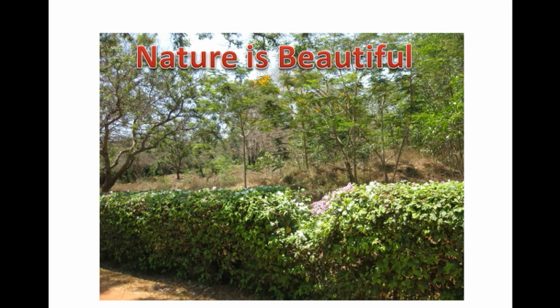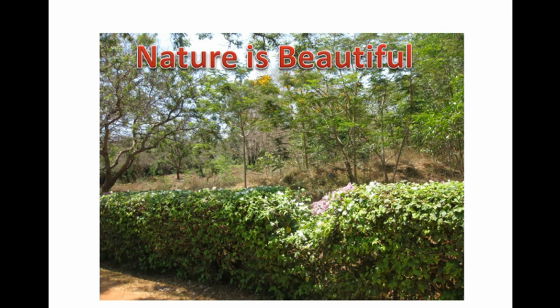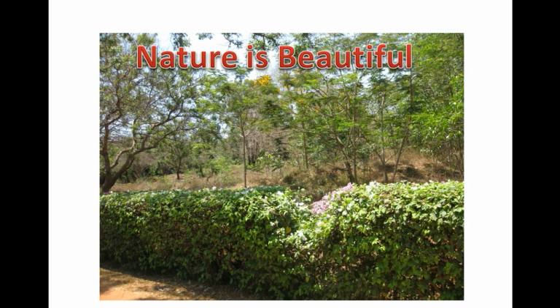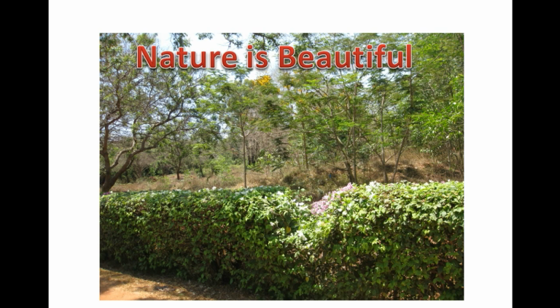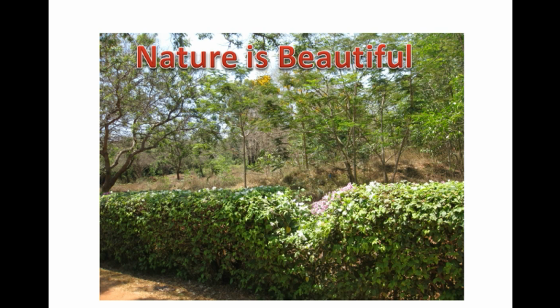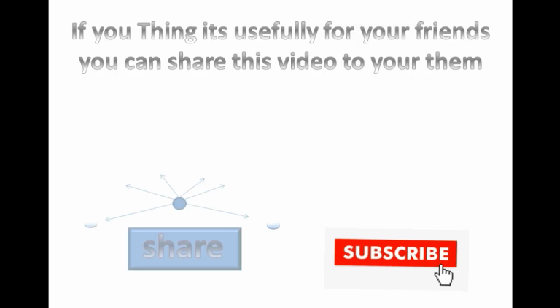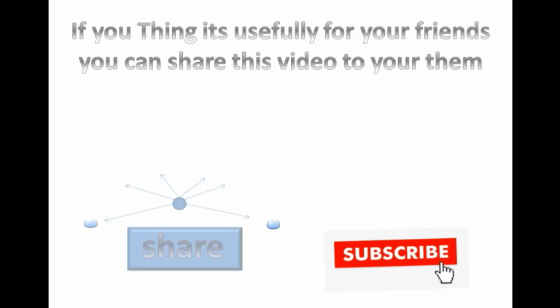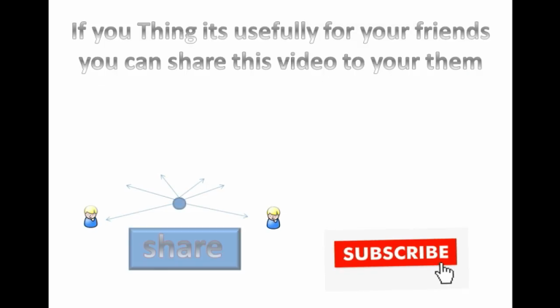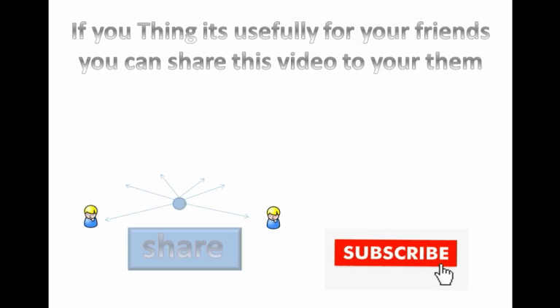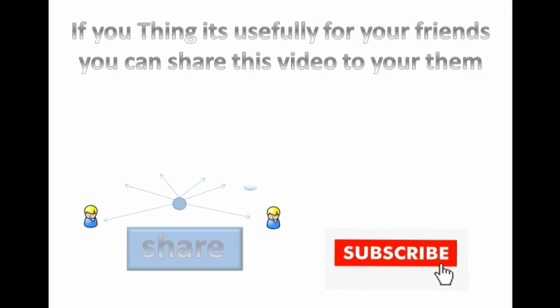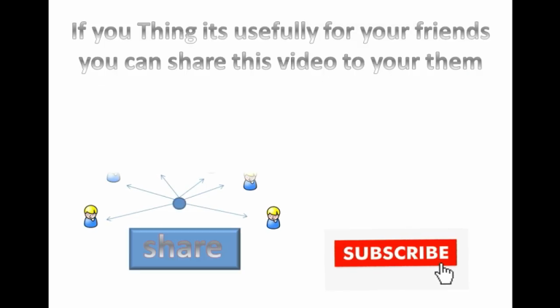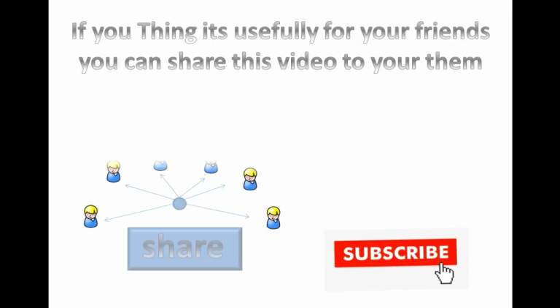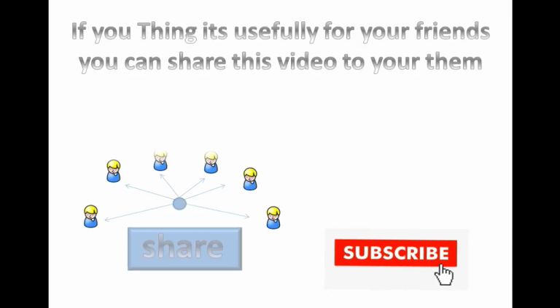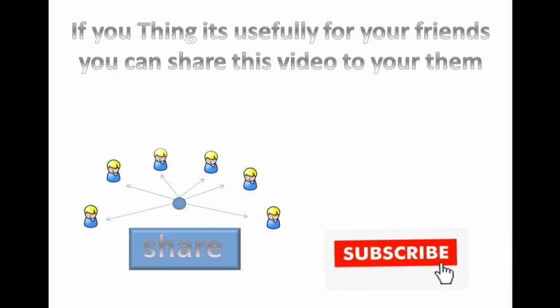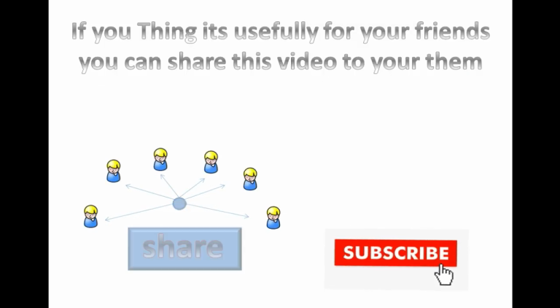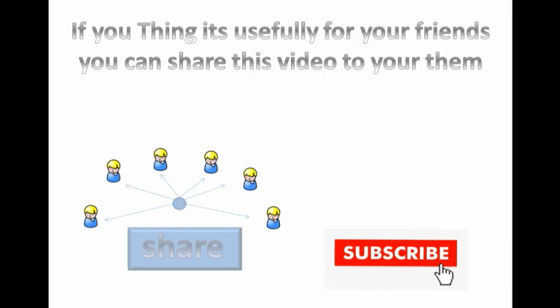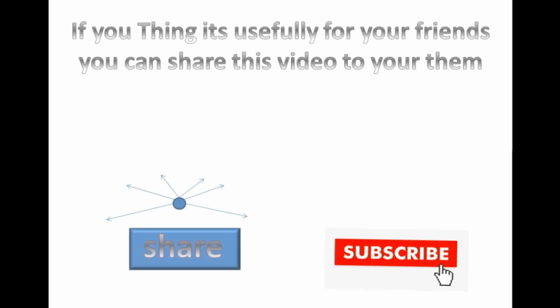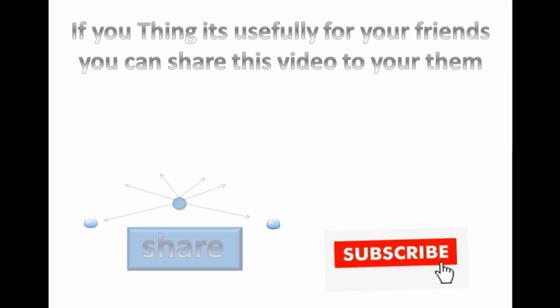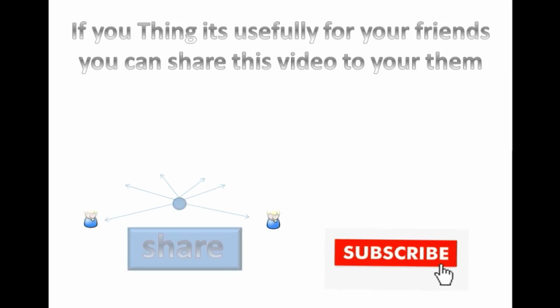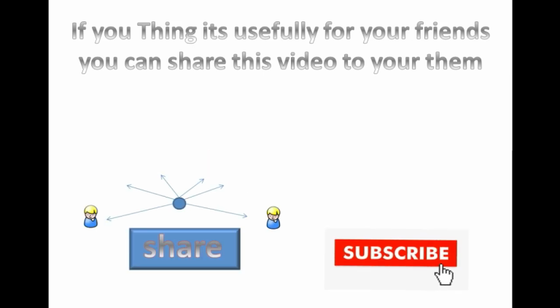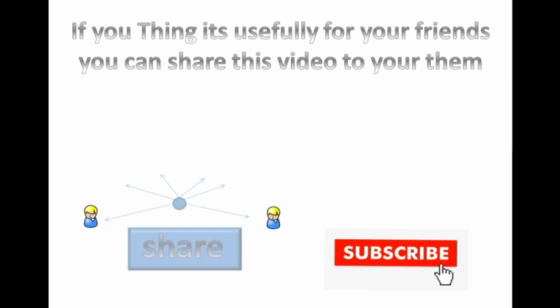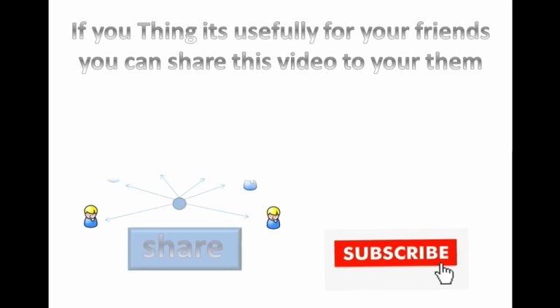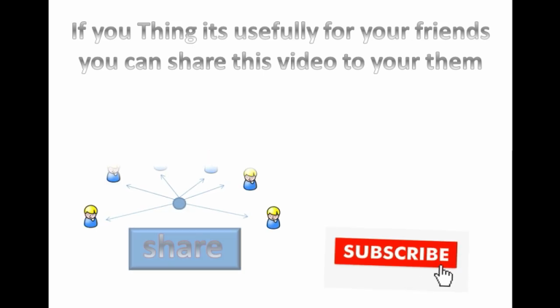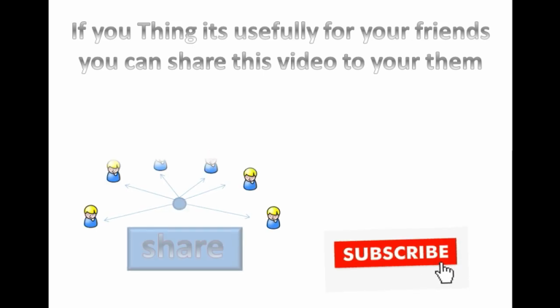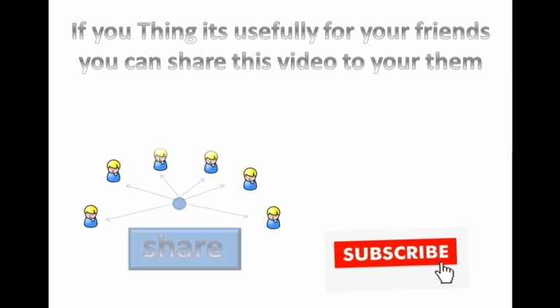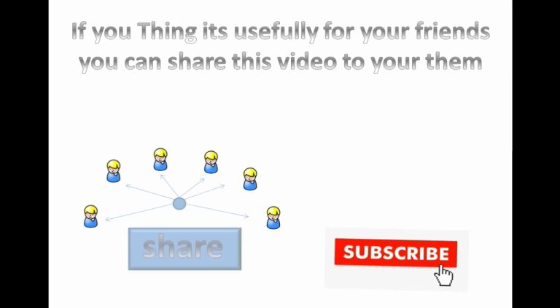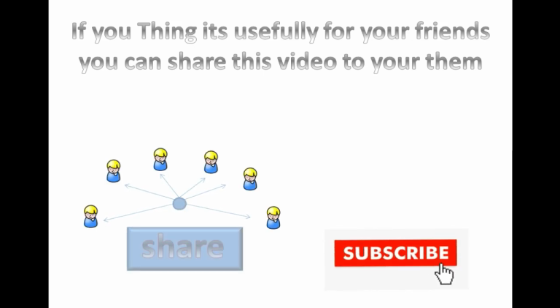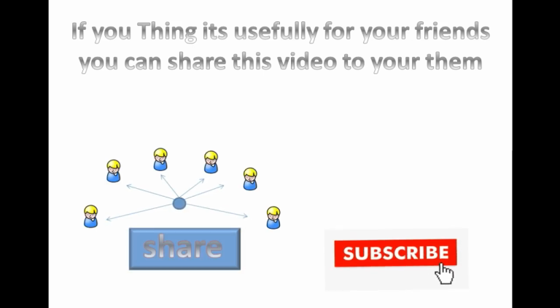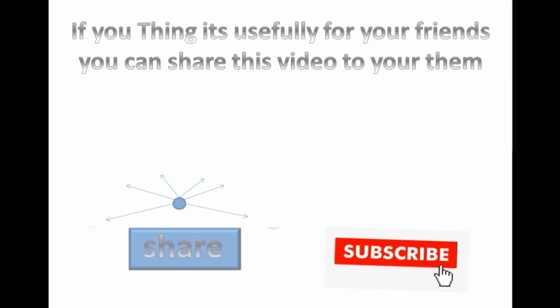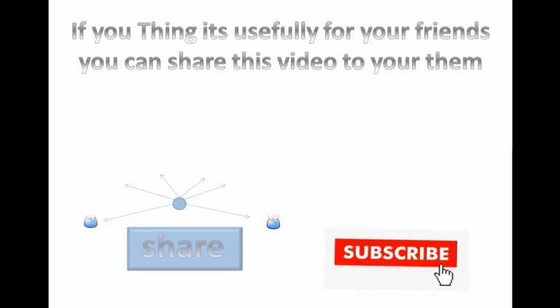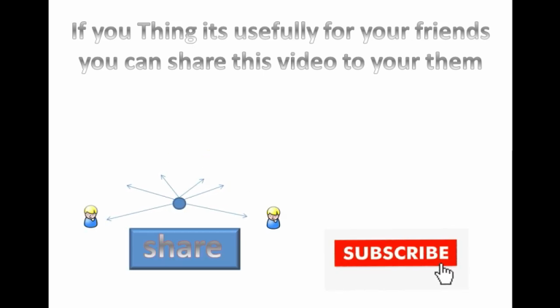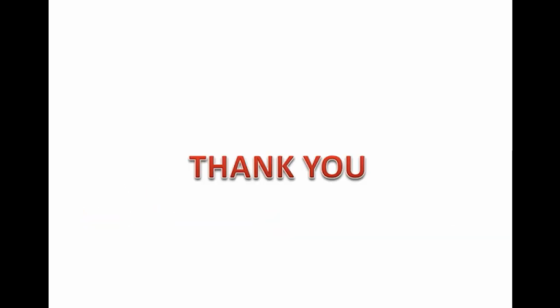If you think it's useful for your friends, you can share this video with them. Thank you for watching this video. I'll see you next time.